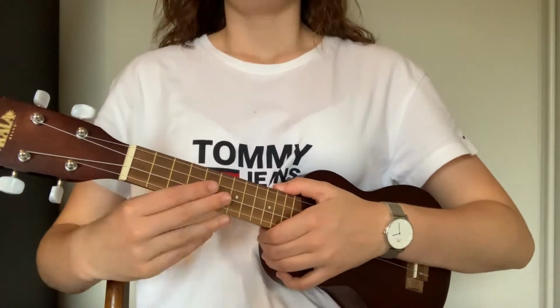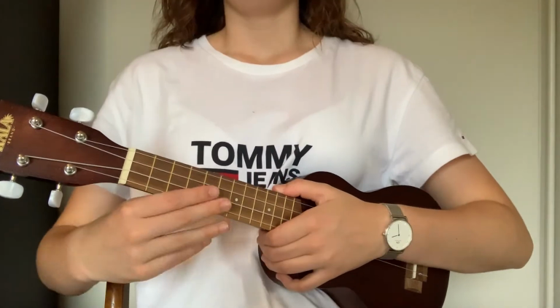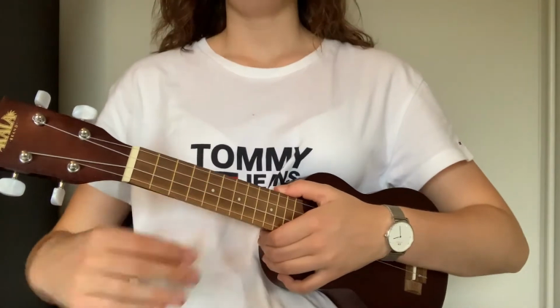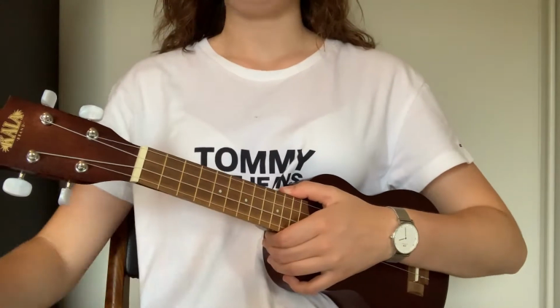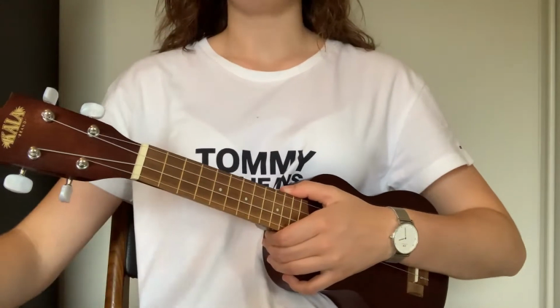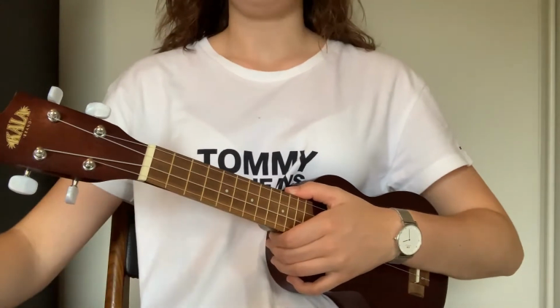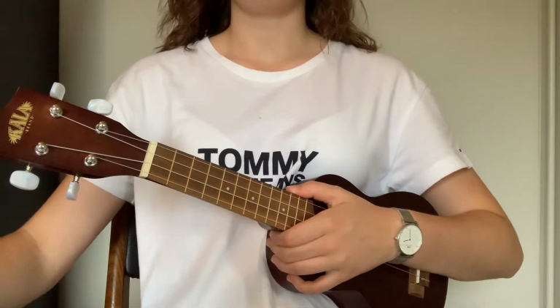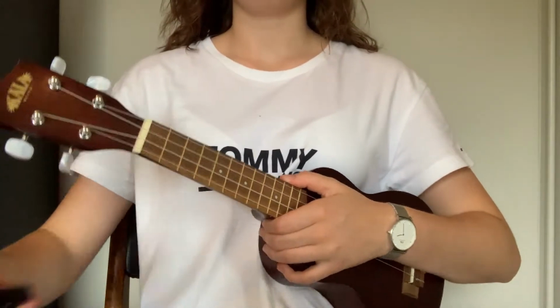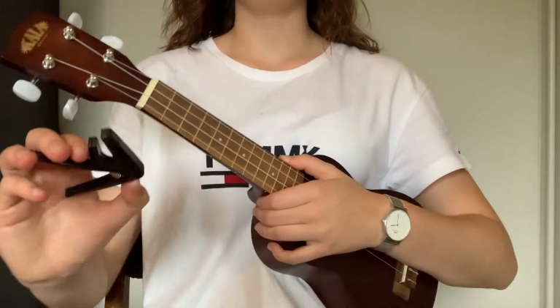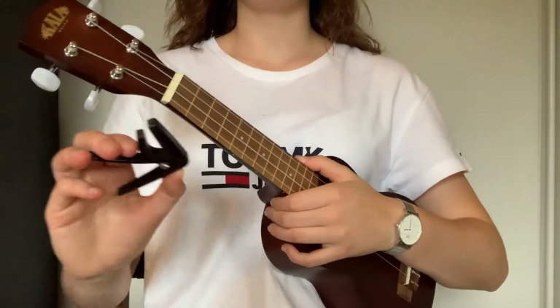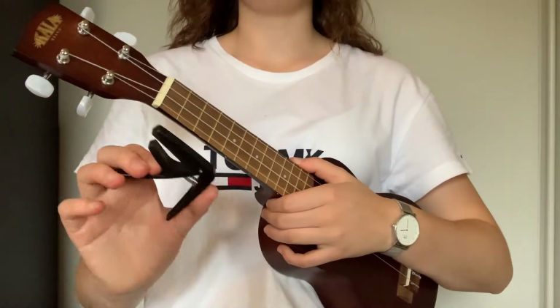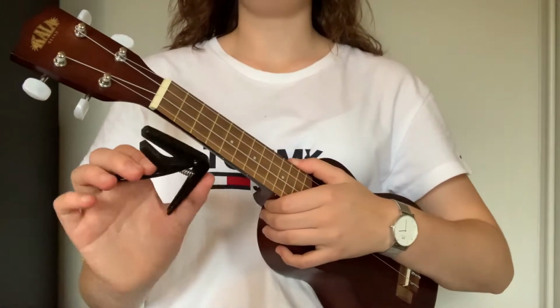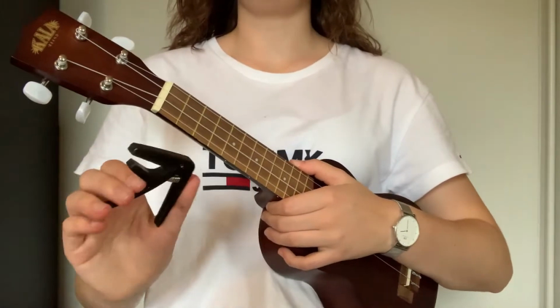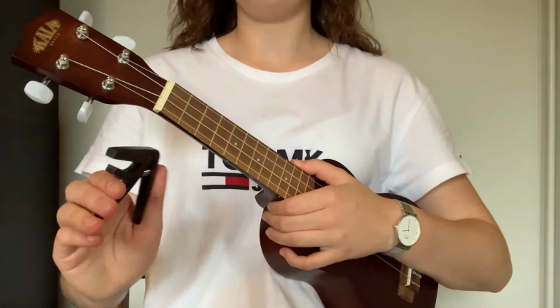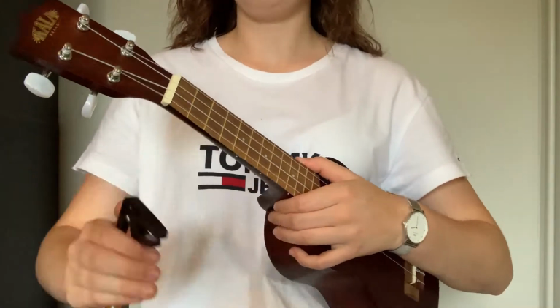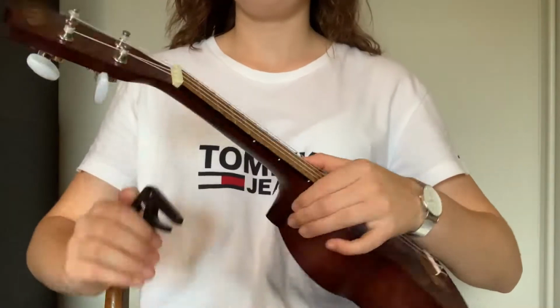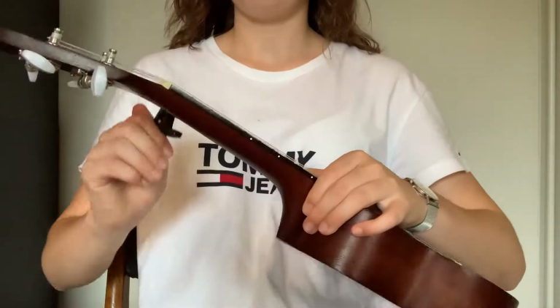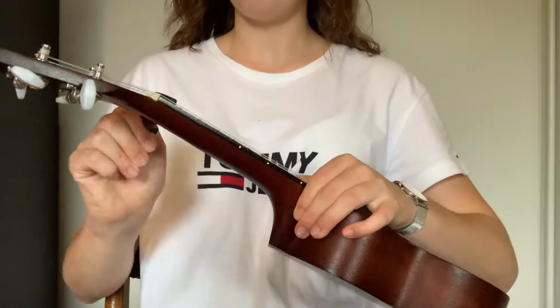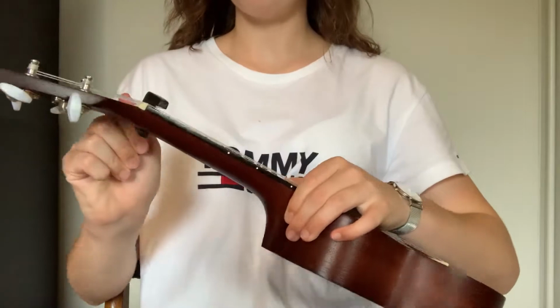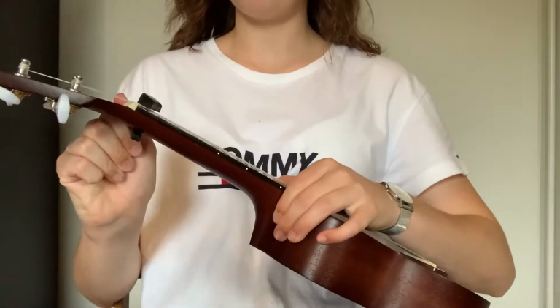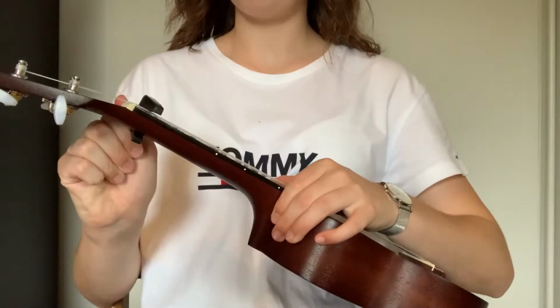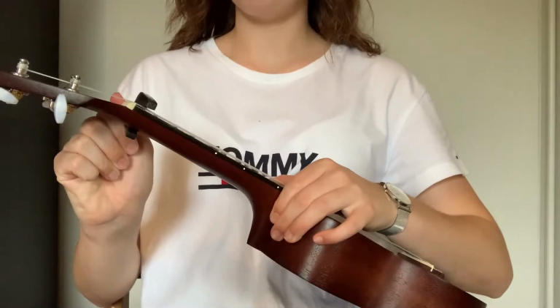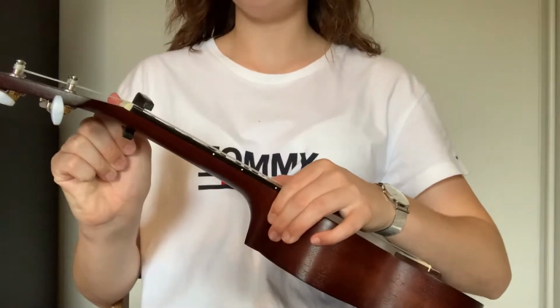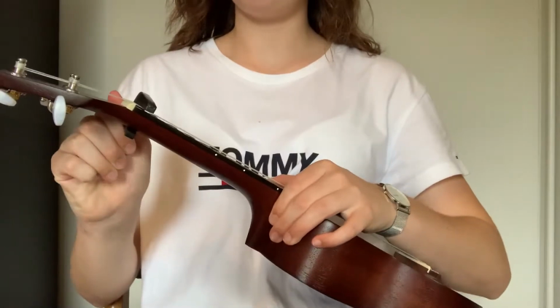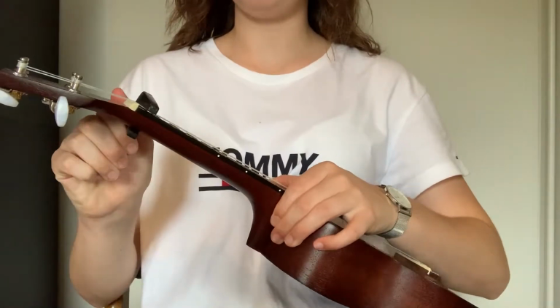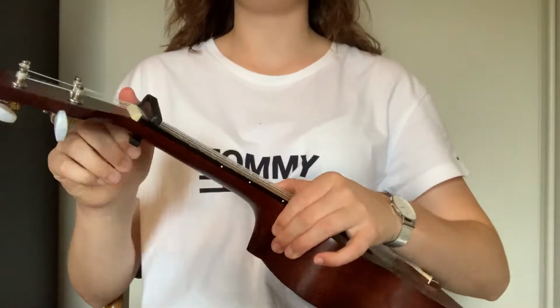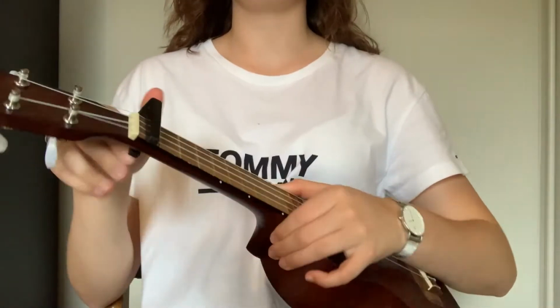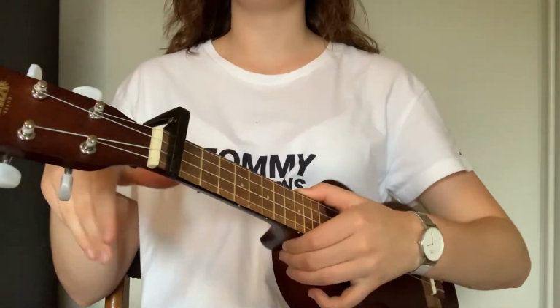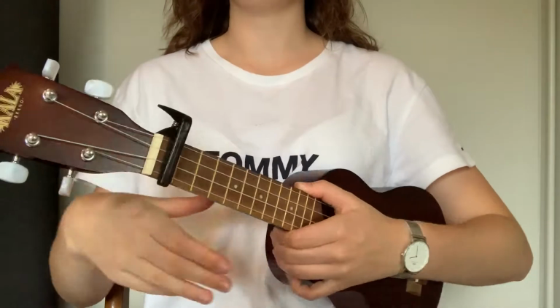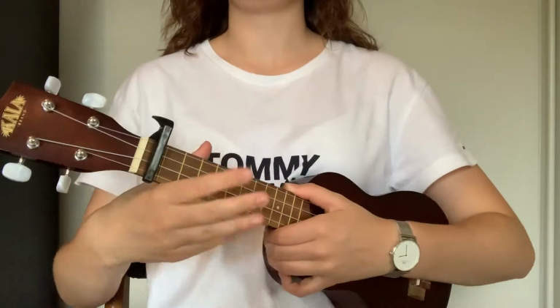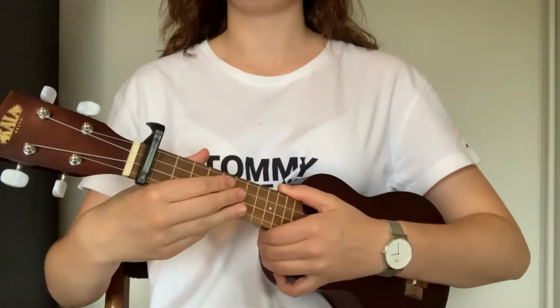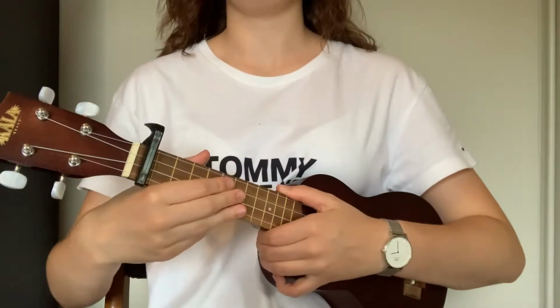If you have a capo, put it on the first fret, otherwise you just play the song without a capo.